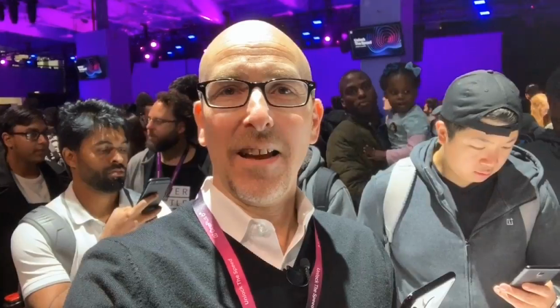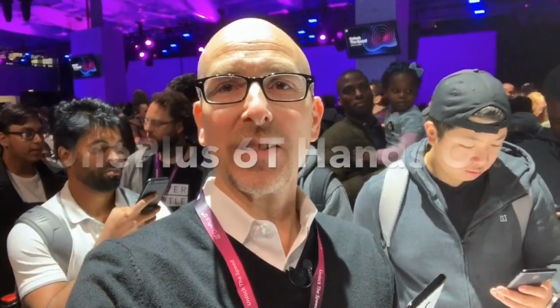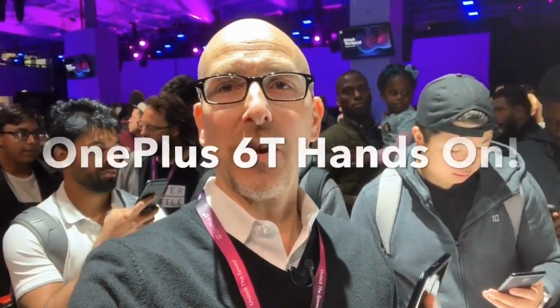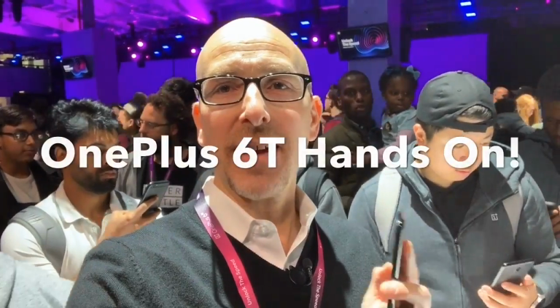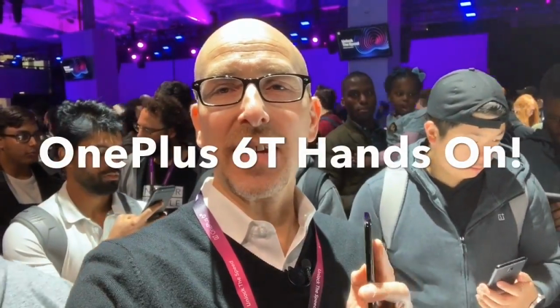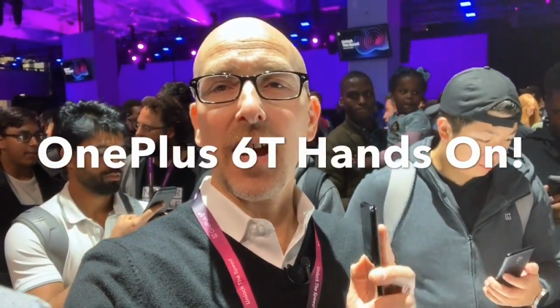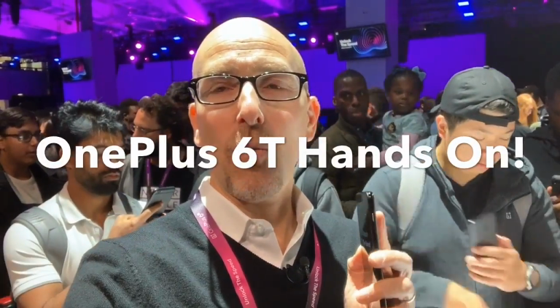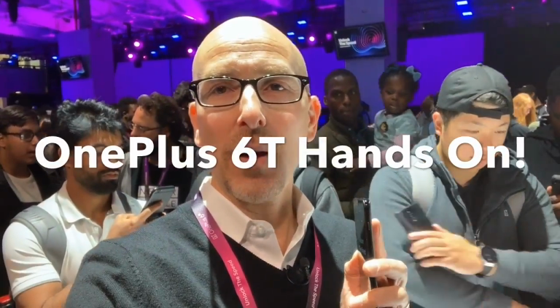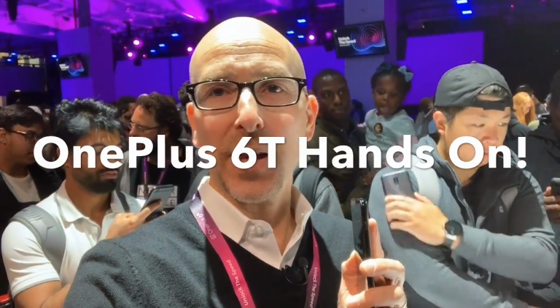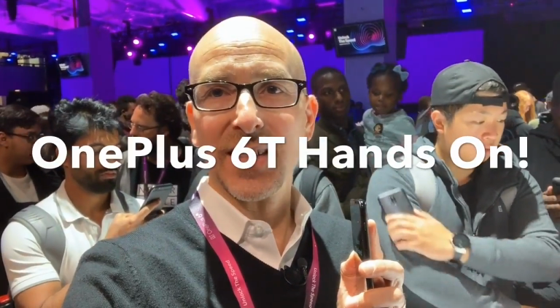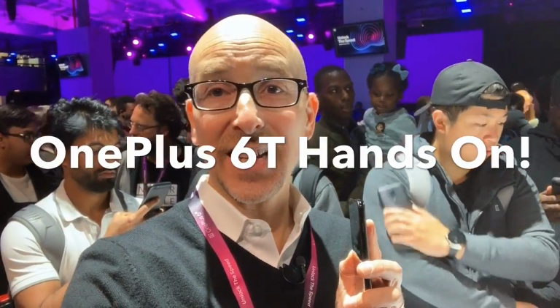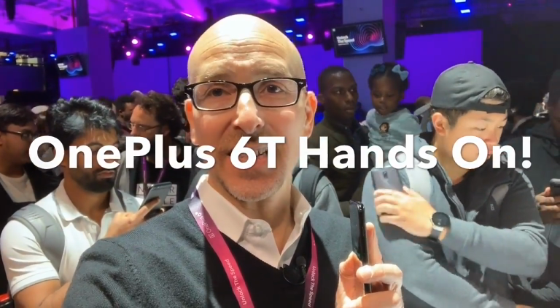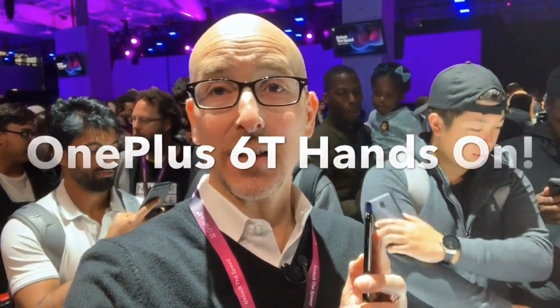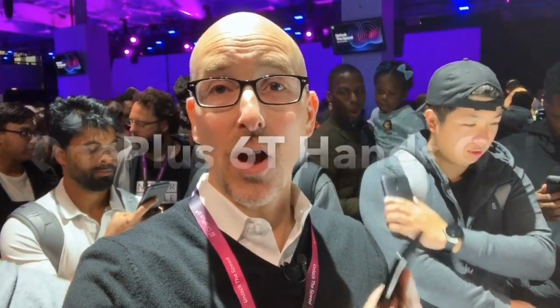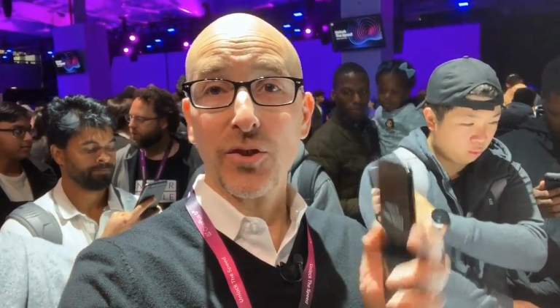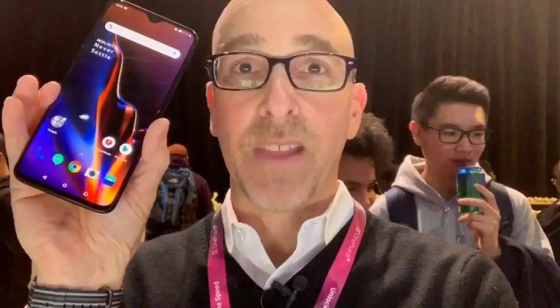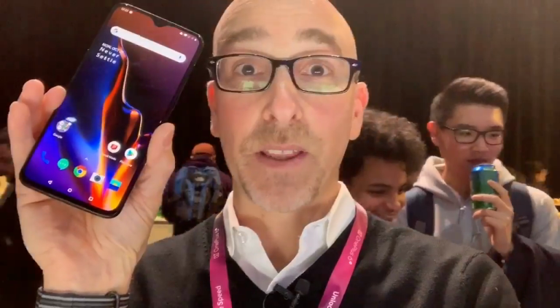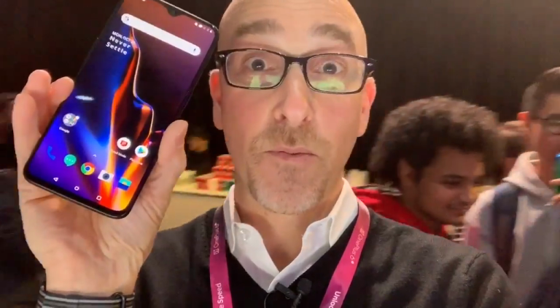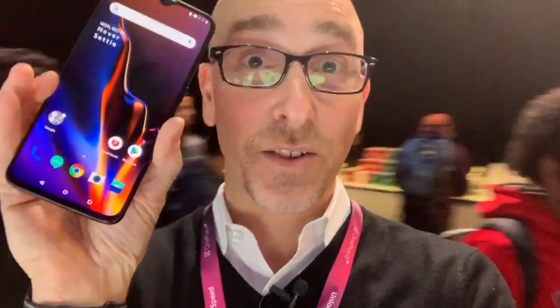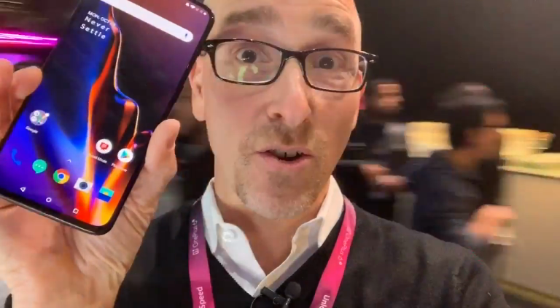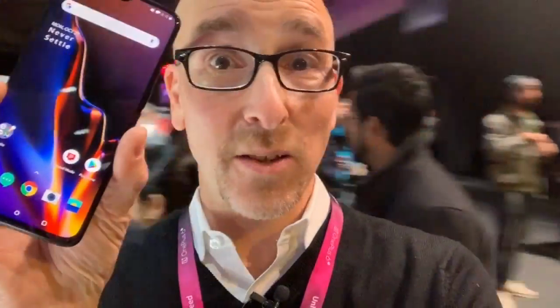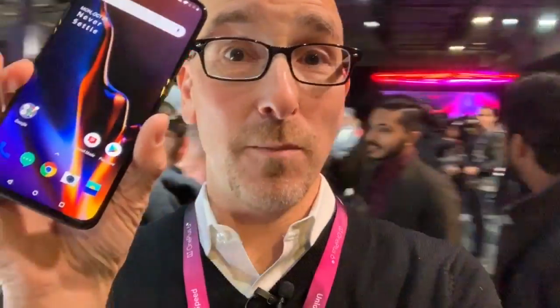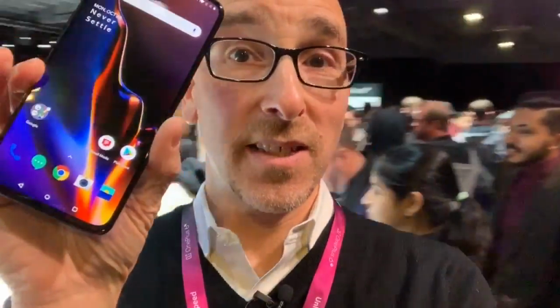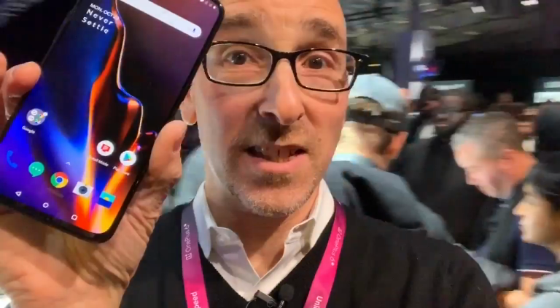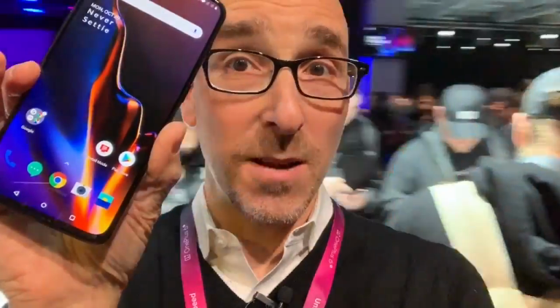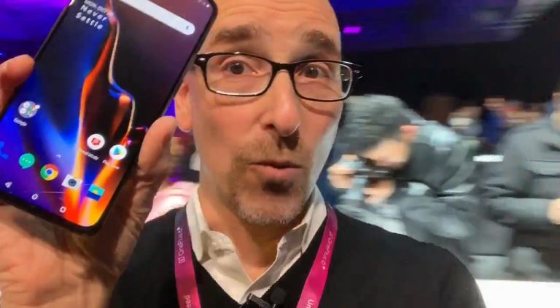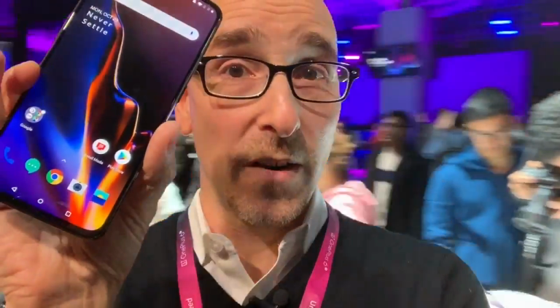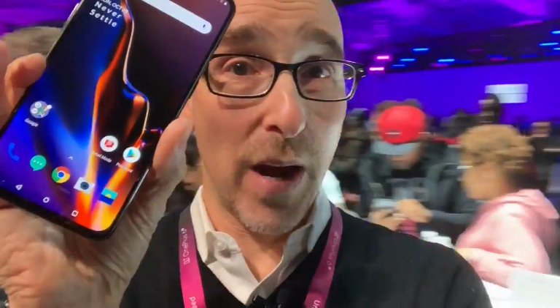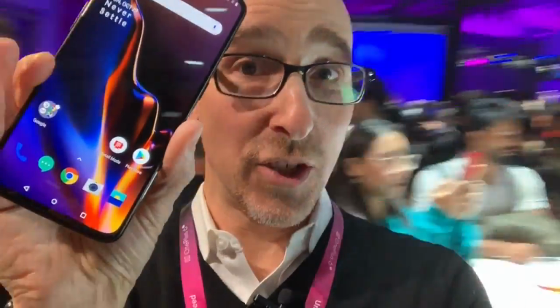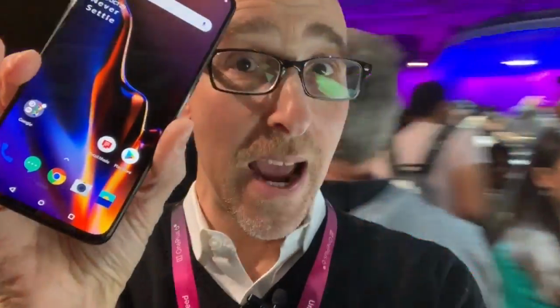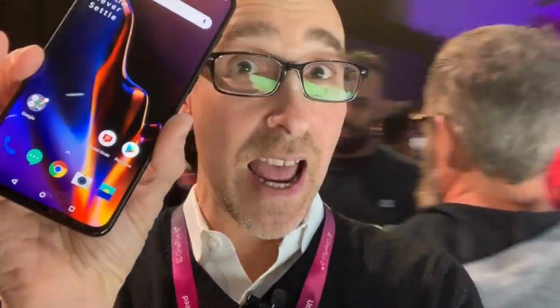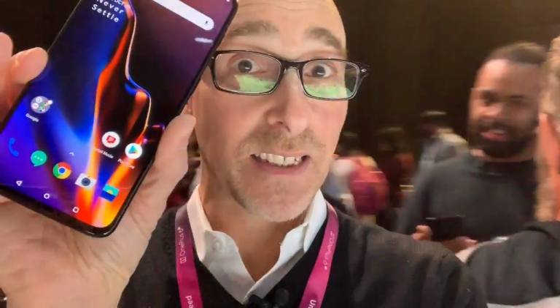All right, so I'm at the OnePlus 6T launch. Everything you want to know about the OnePlus 6T, but were afraid to ask!